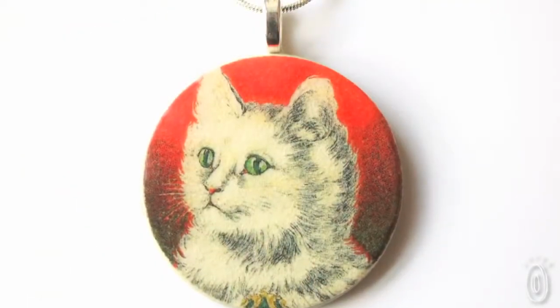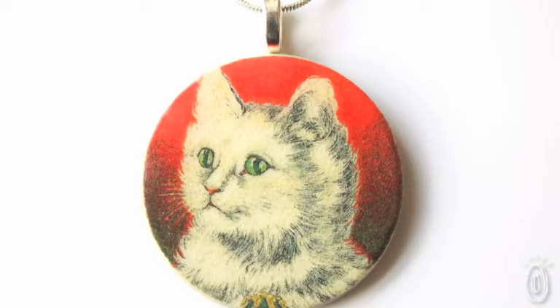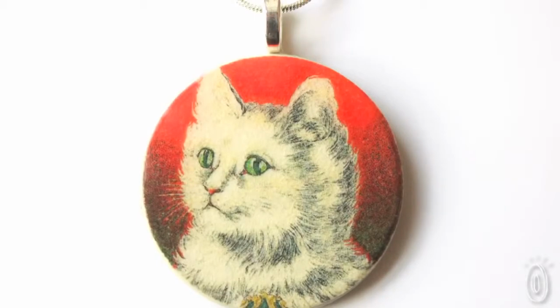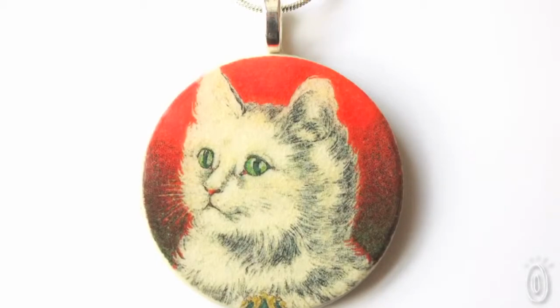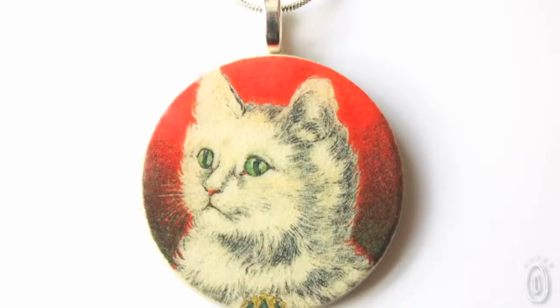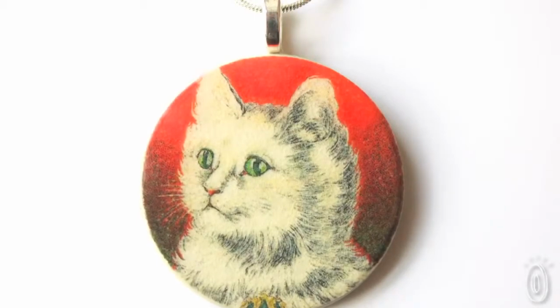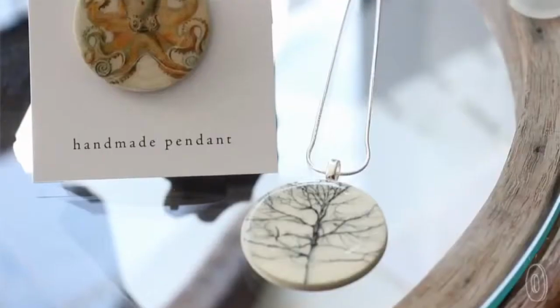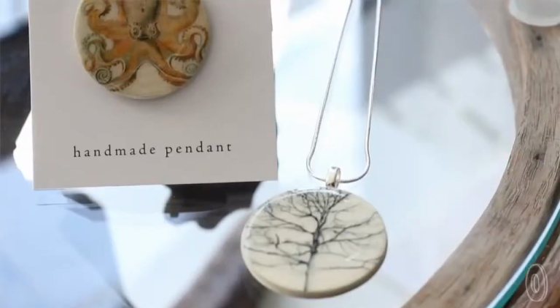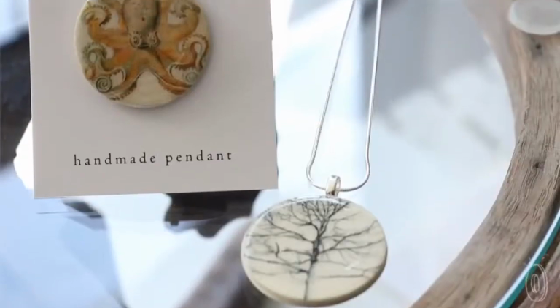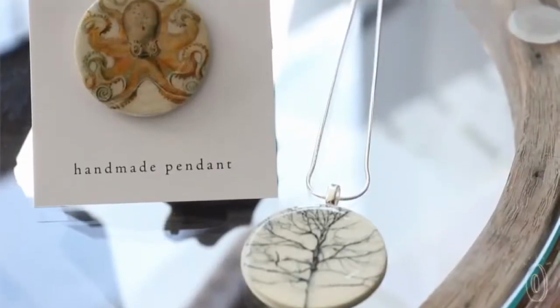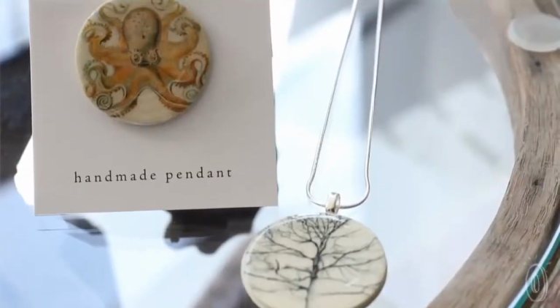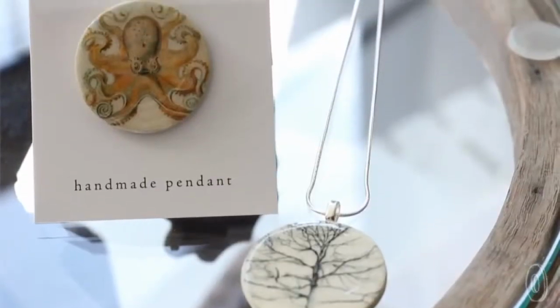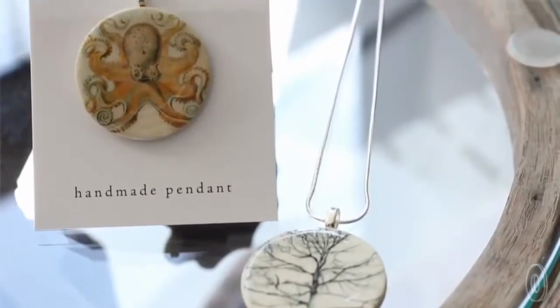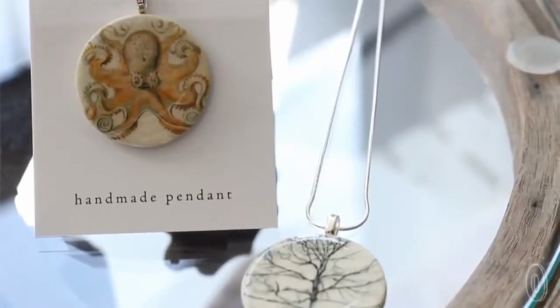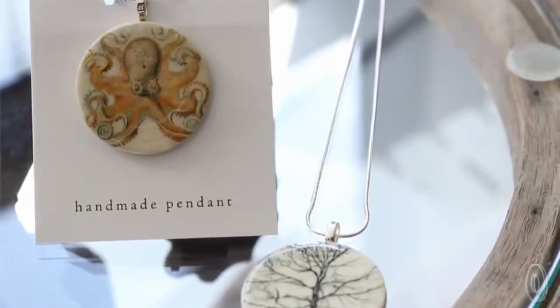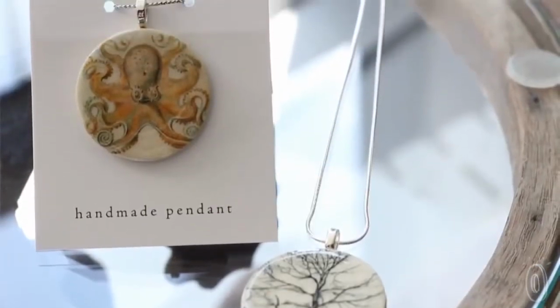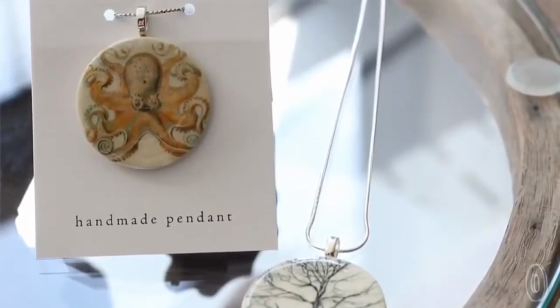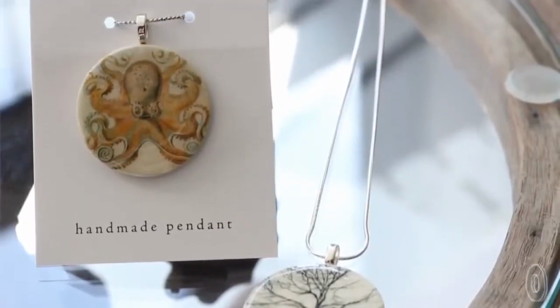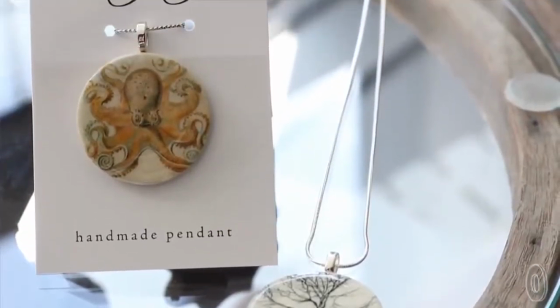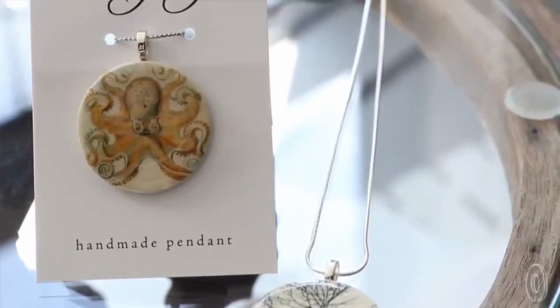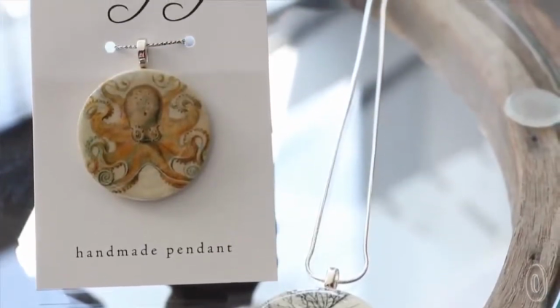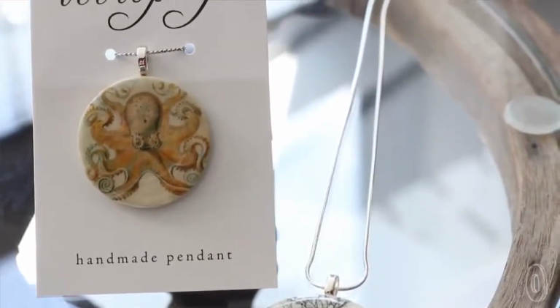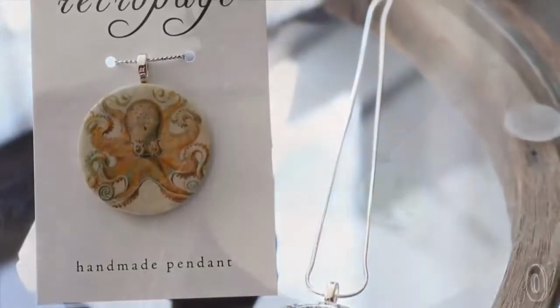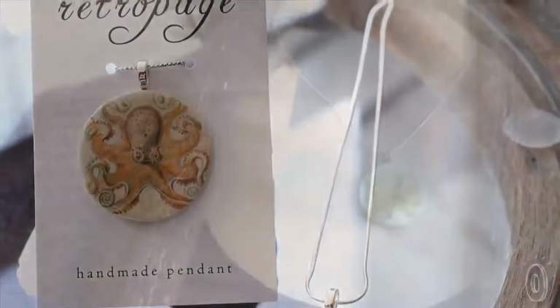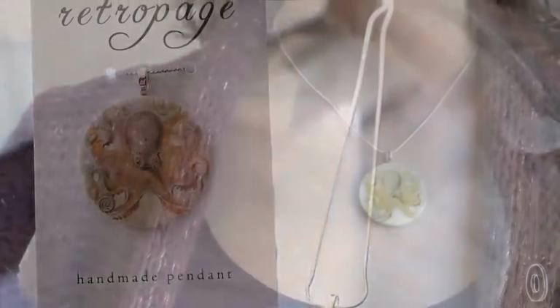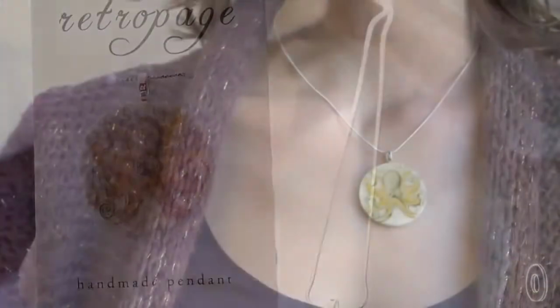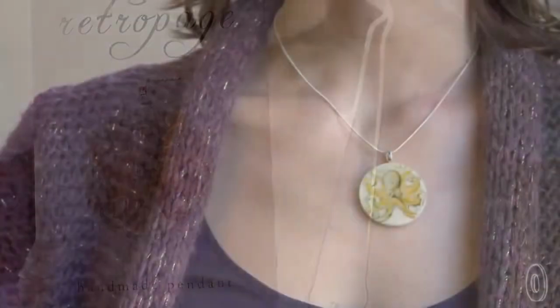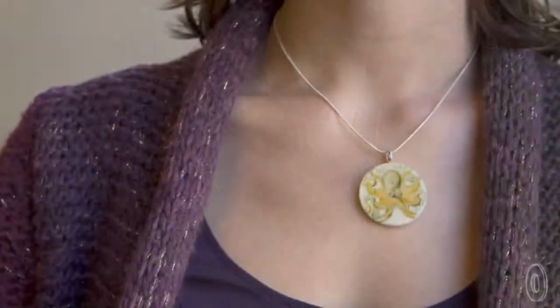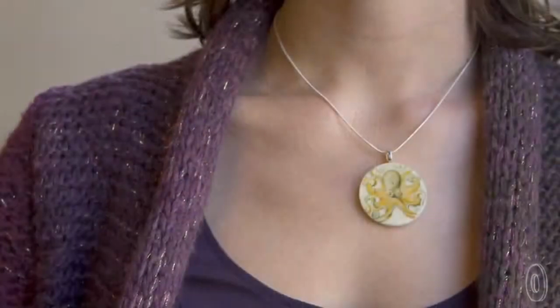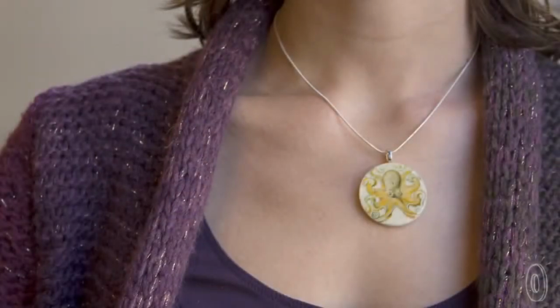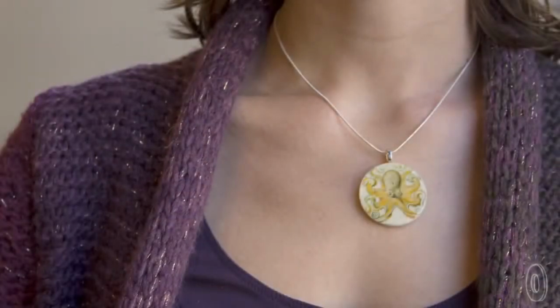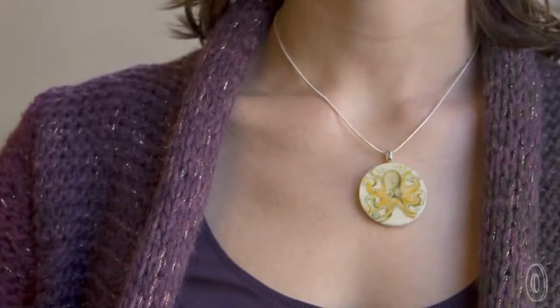Retropage pendants are a sweet token and a simple way to add a touch of vintage flair to any outfit.